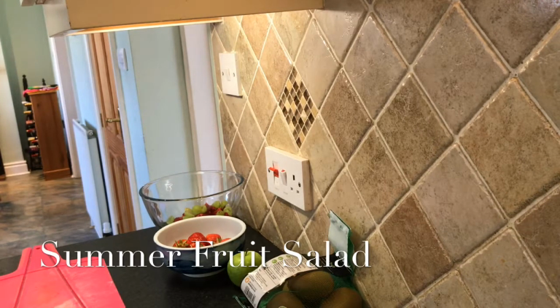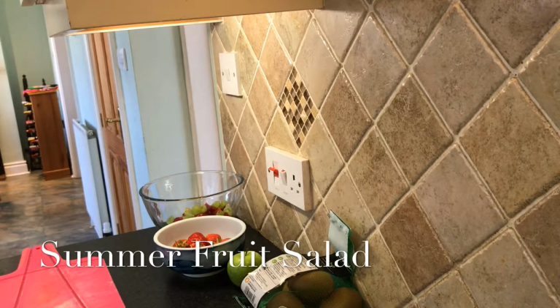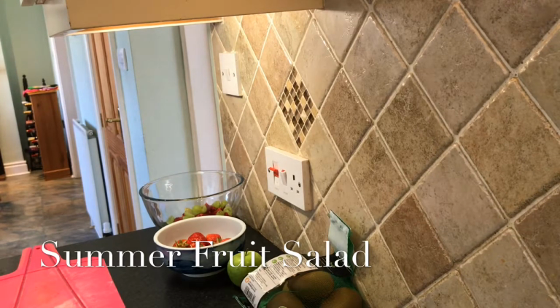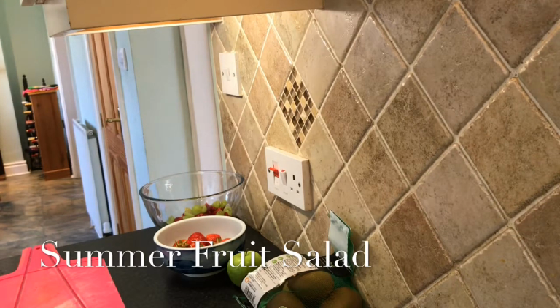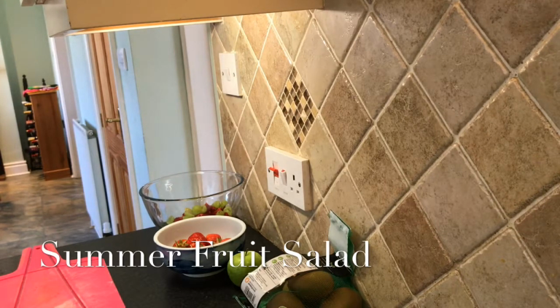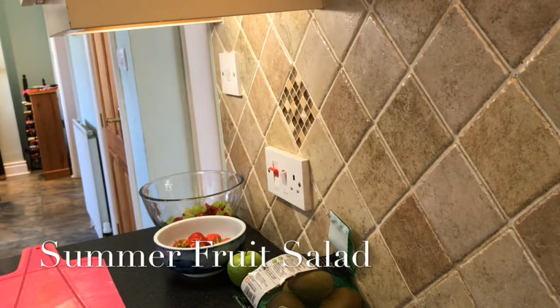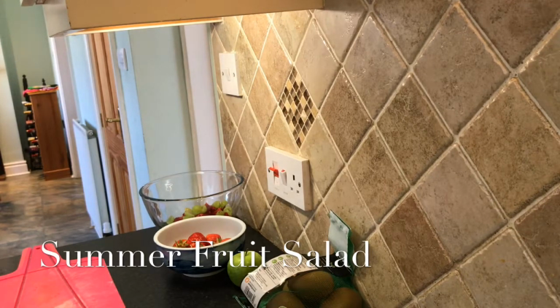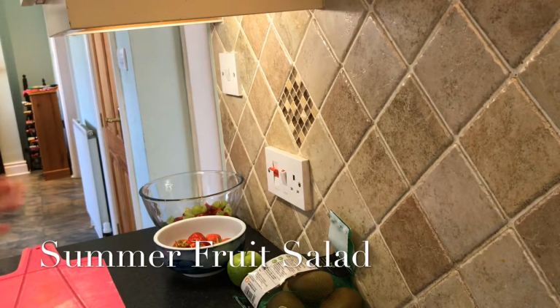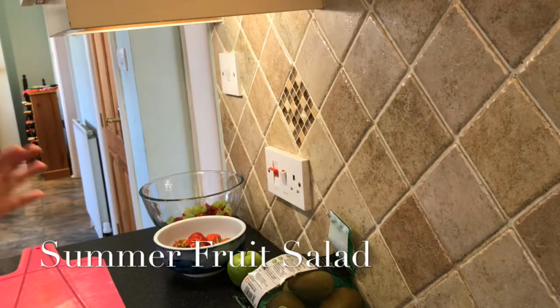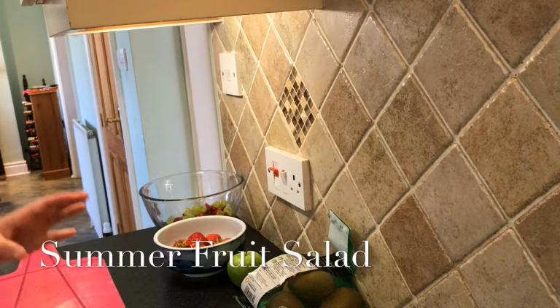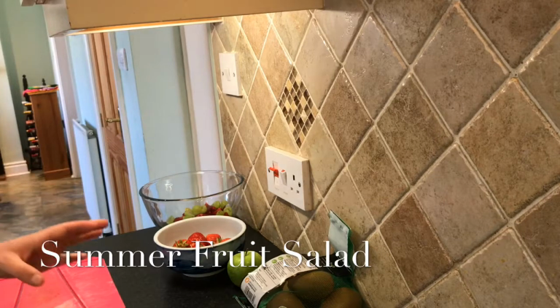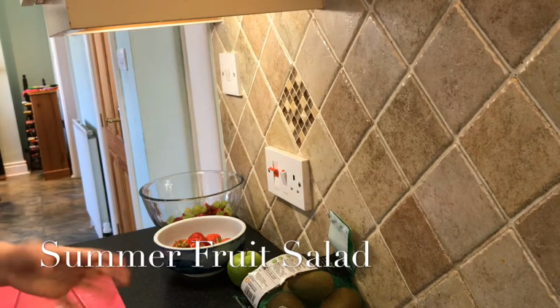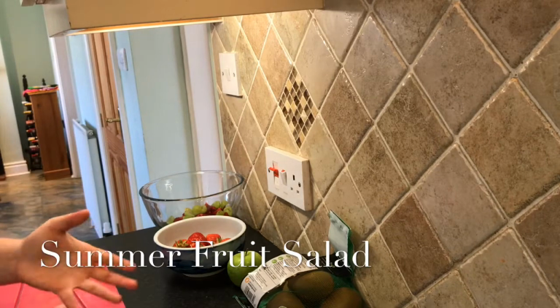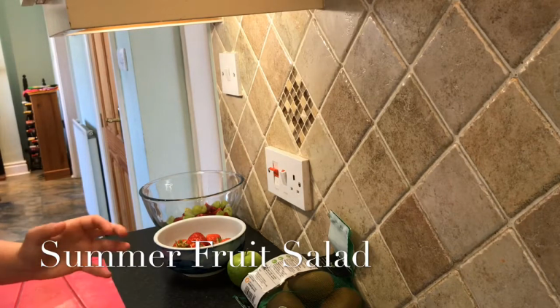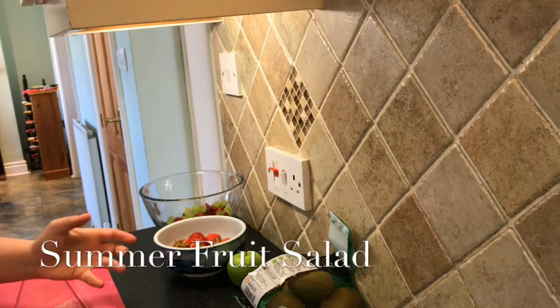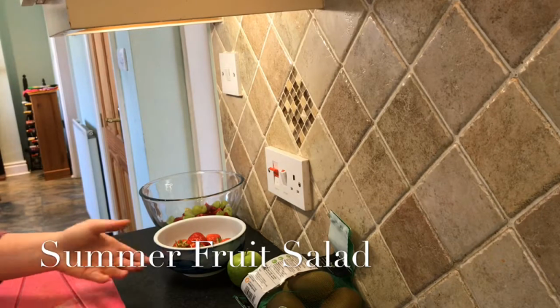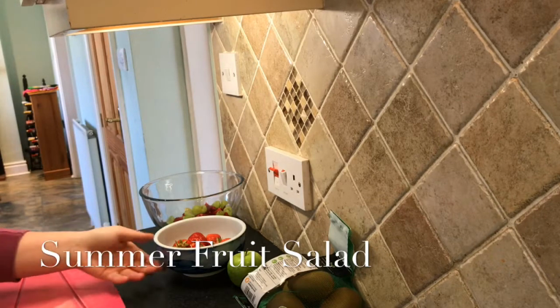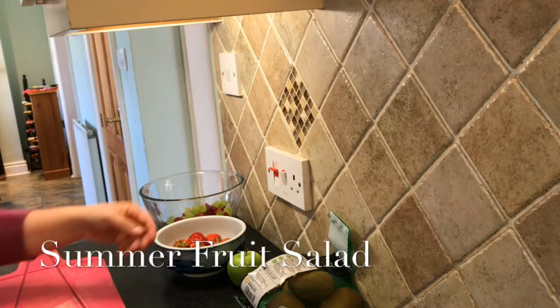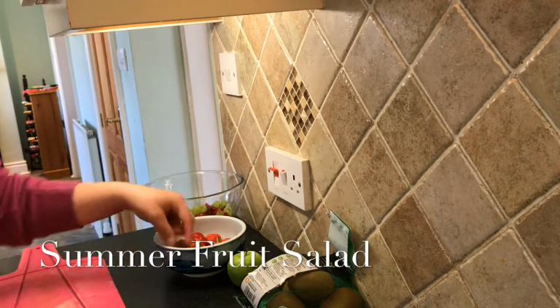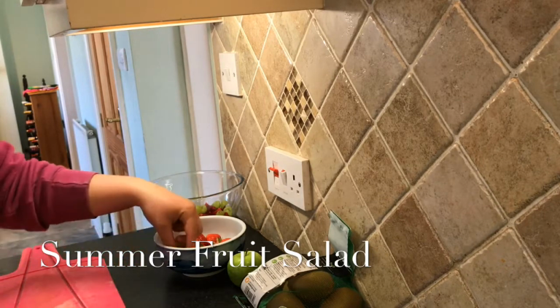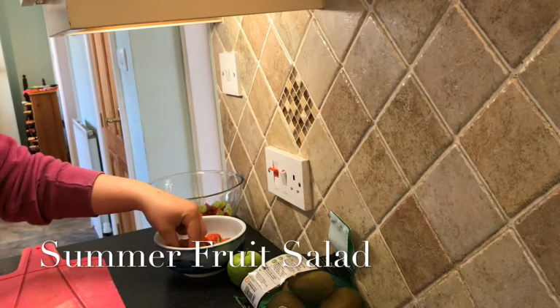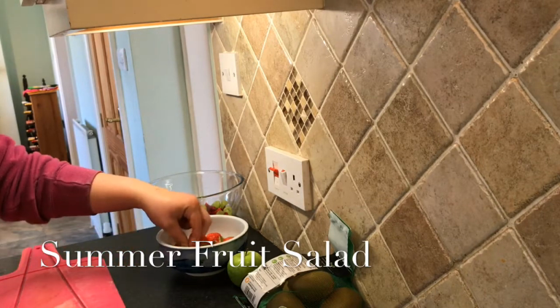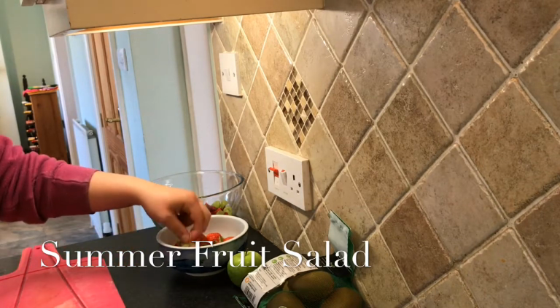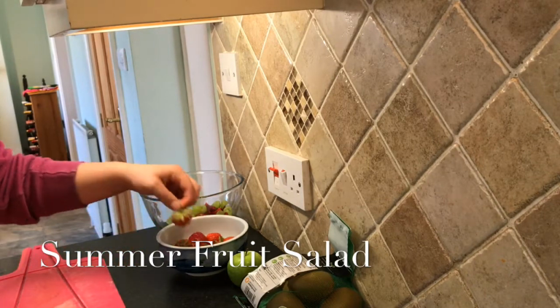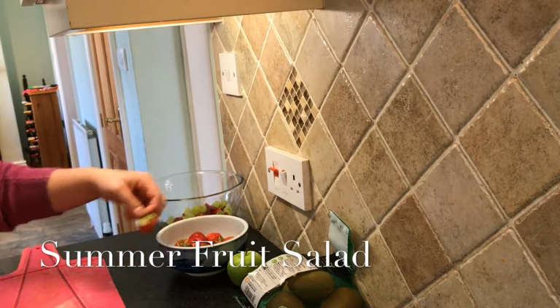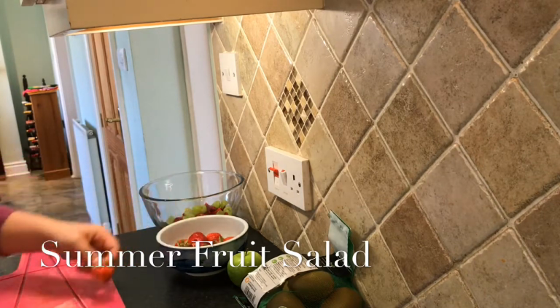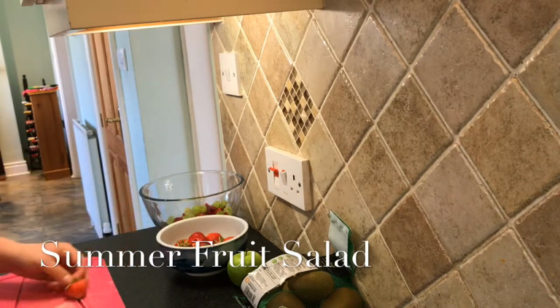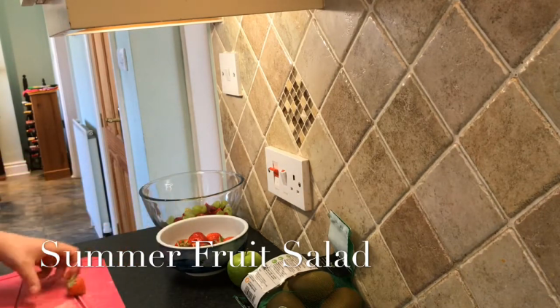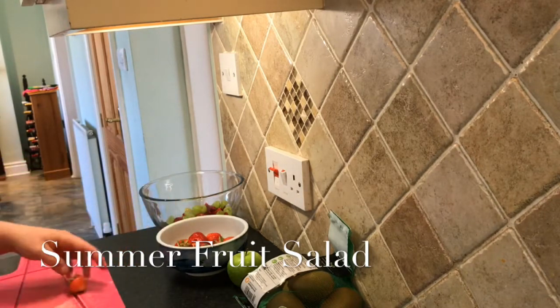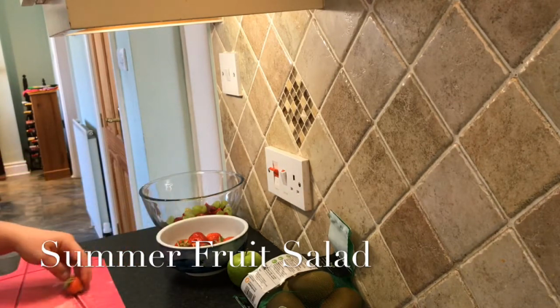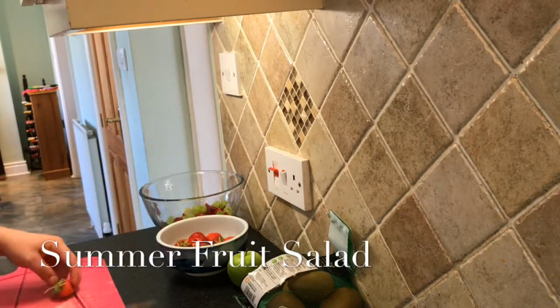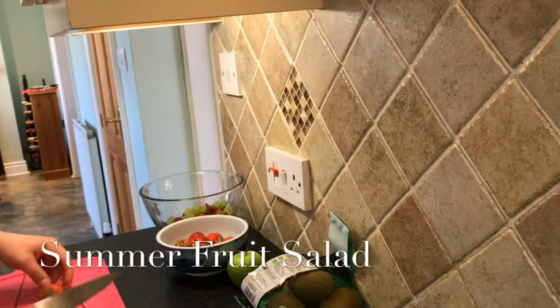I remember the last video I filmed — it was raining, like really raining; you could barely hear me. Now I'm going to do the strawberries that I've got from my garden.